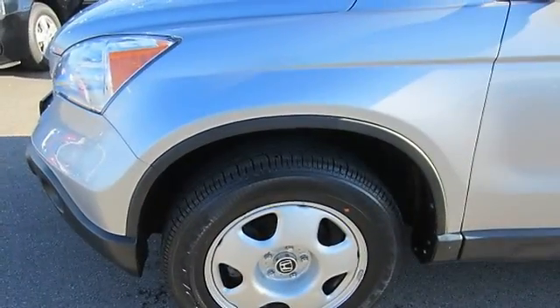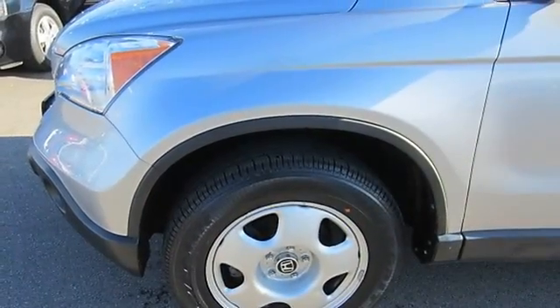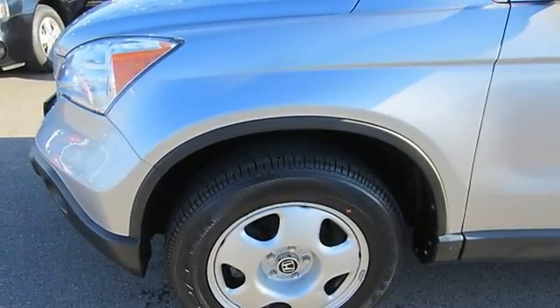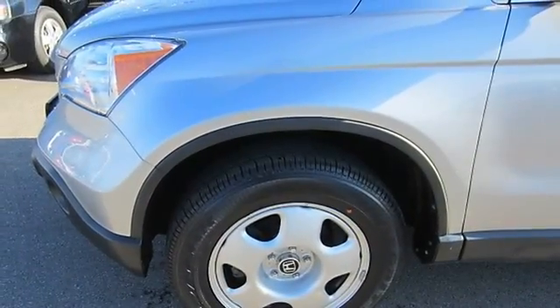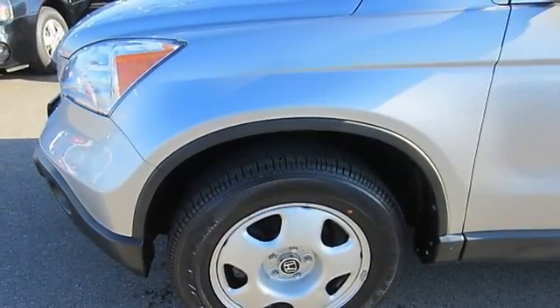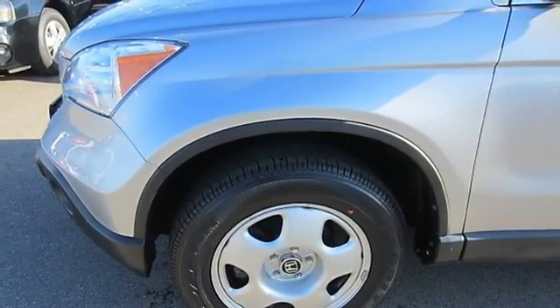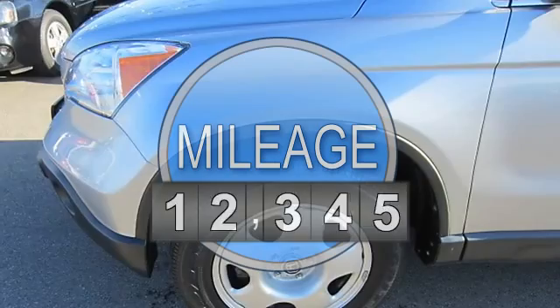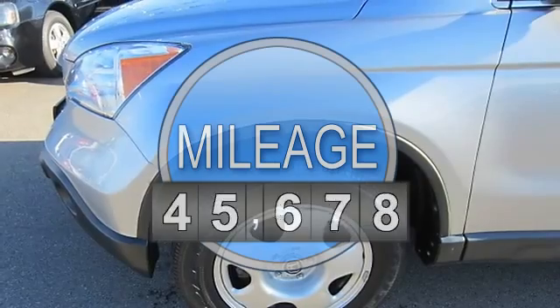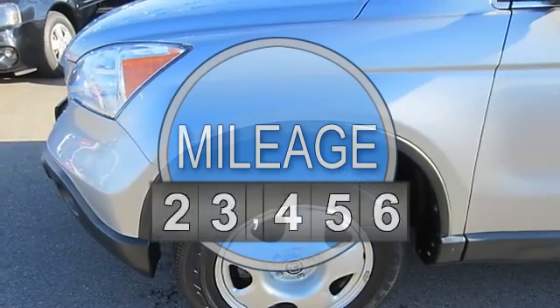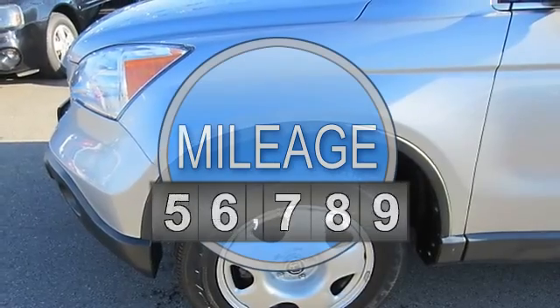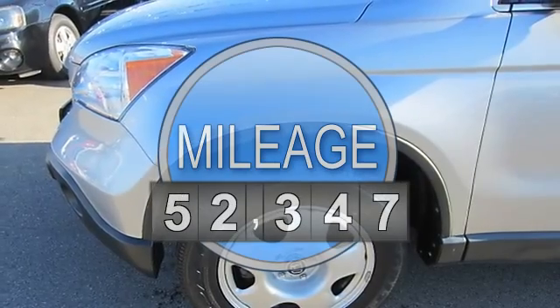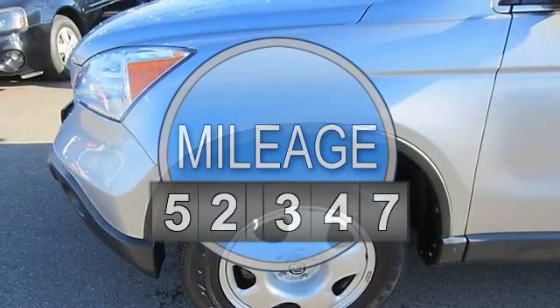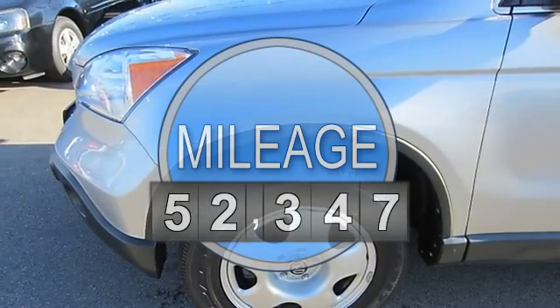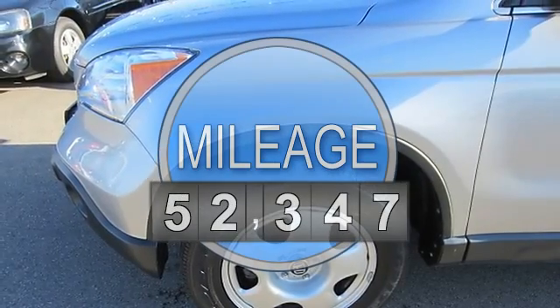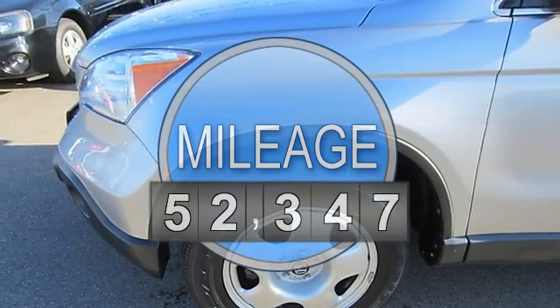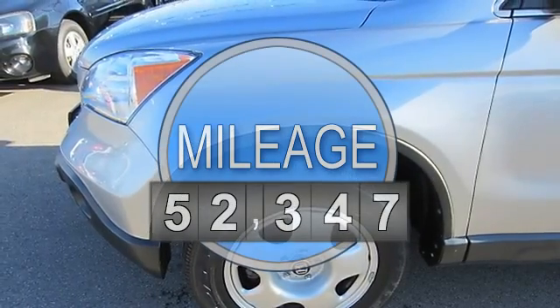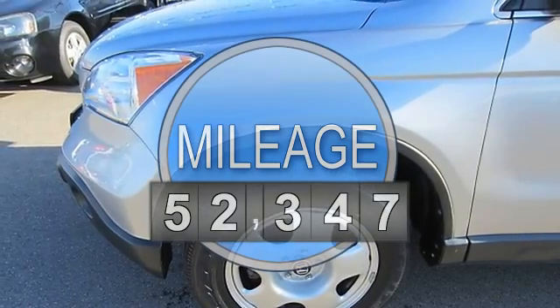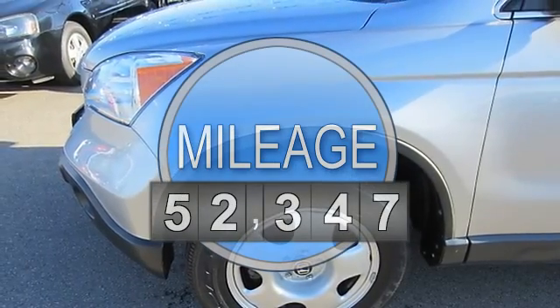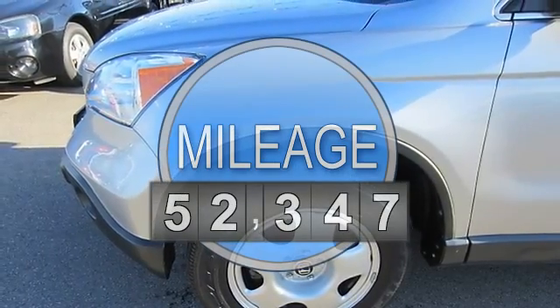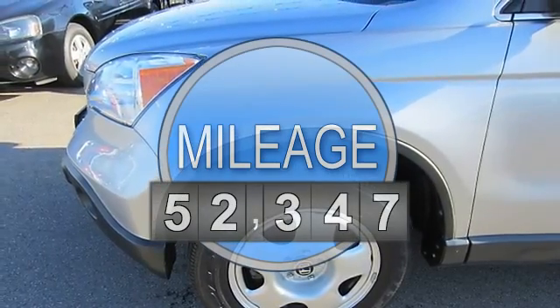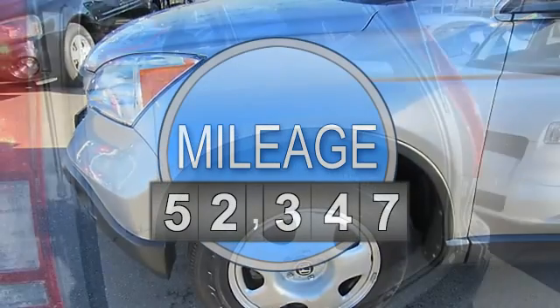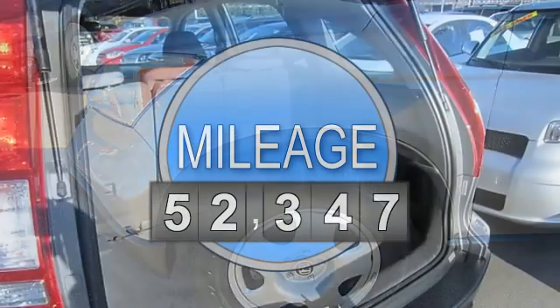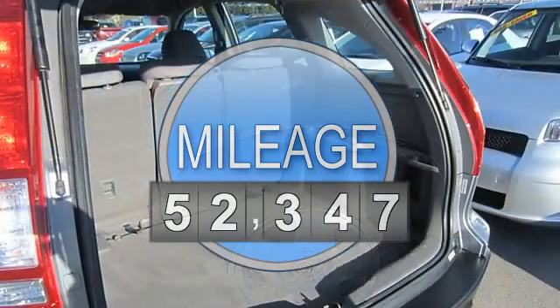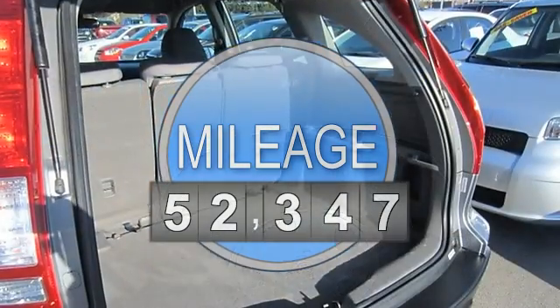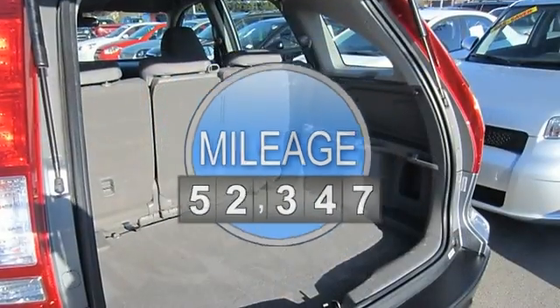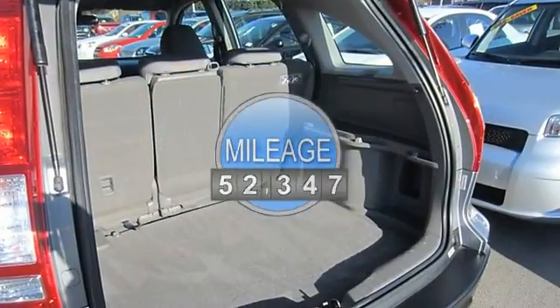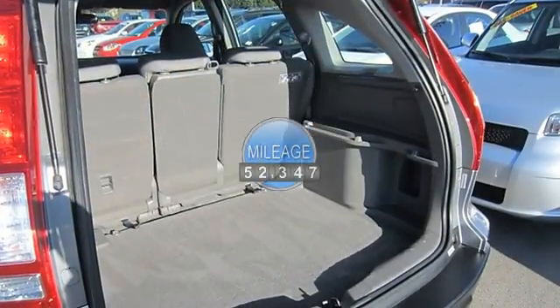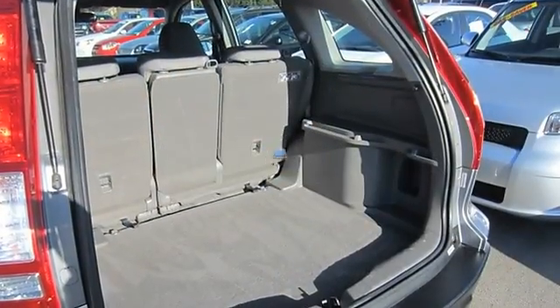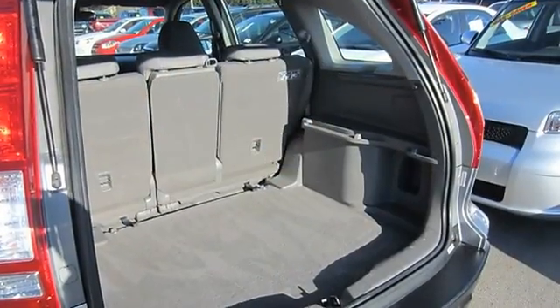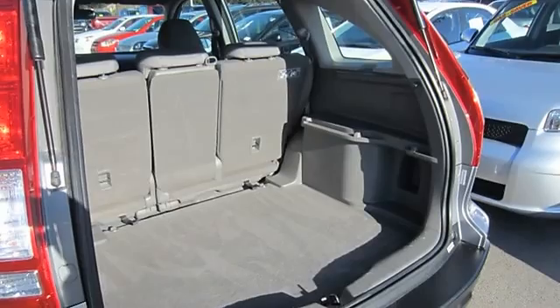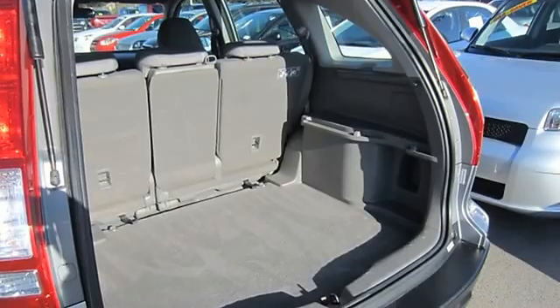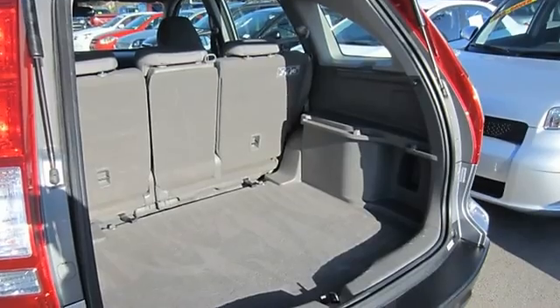4WD traction control, stability control, 4-wheel drive, power steering, 4-wheel disc brakes, anti-lock brake system, brake assist.